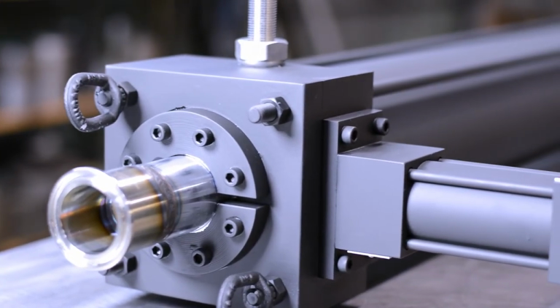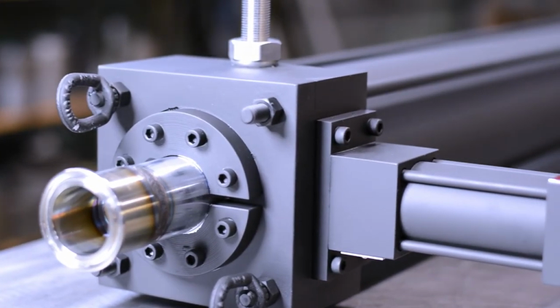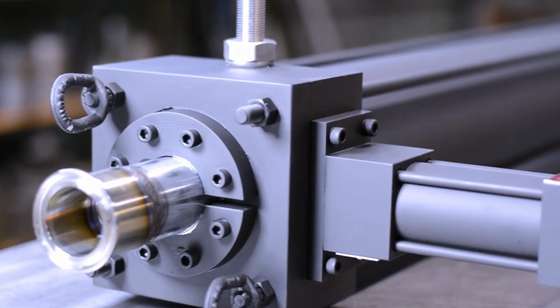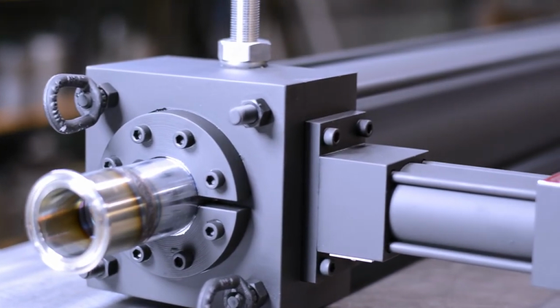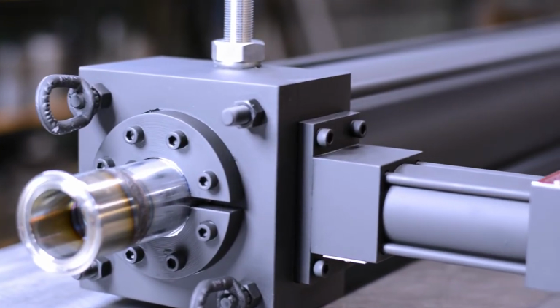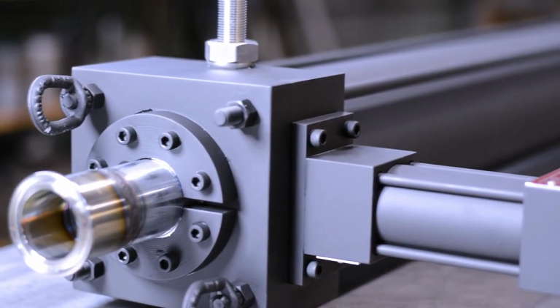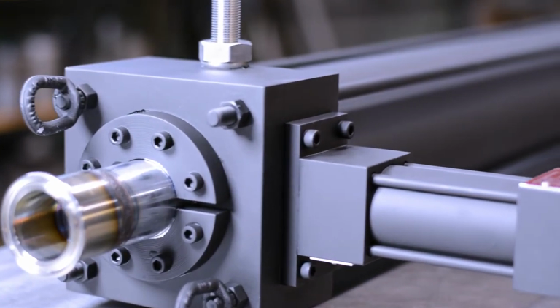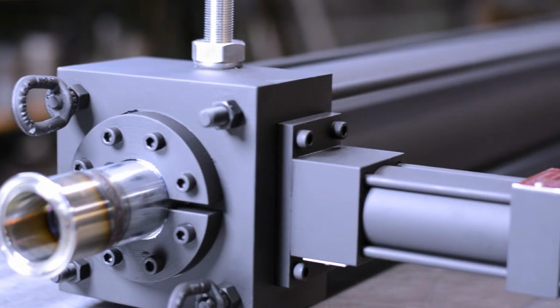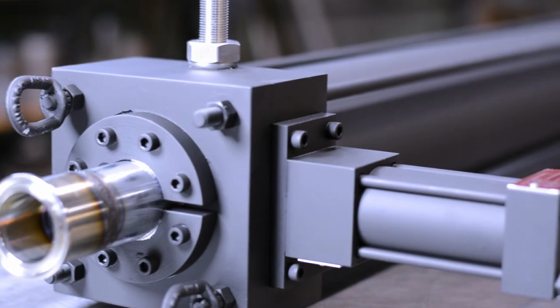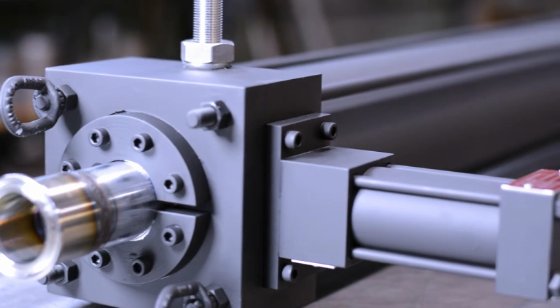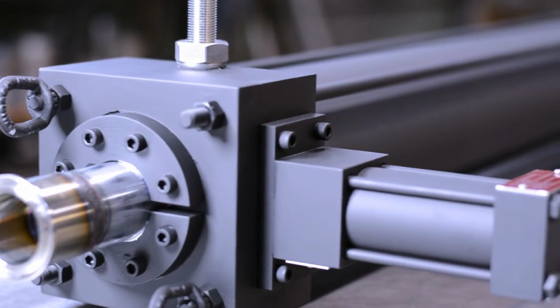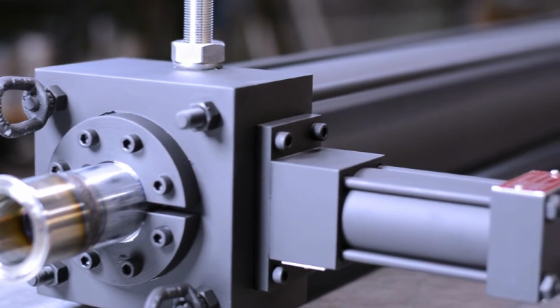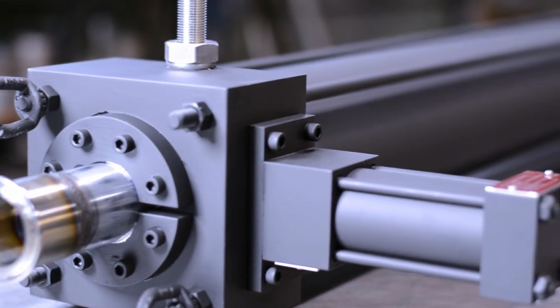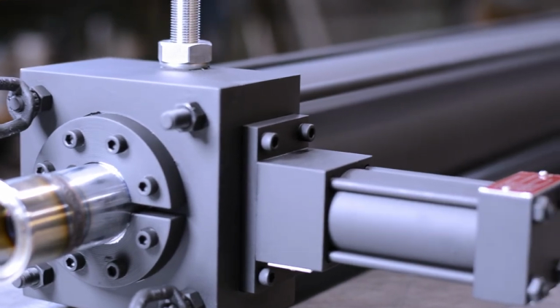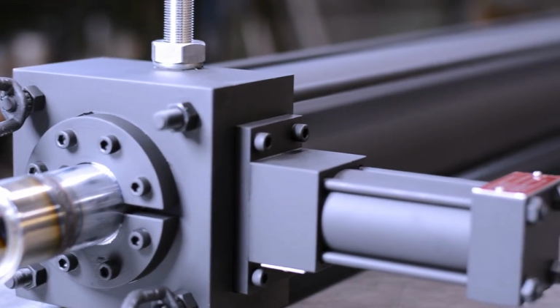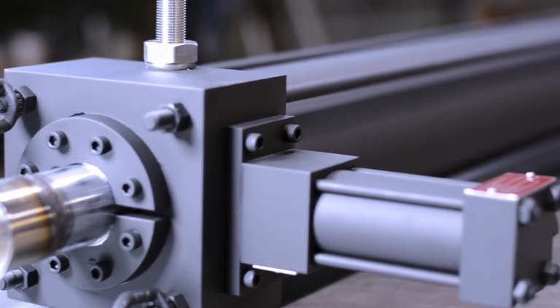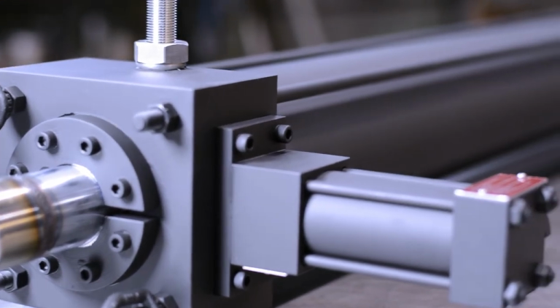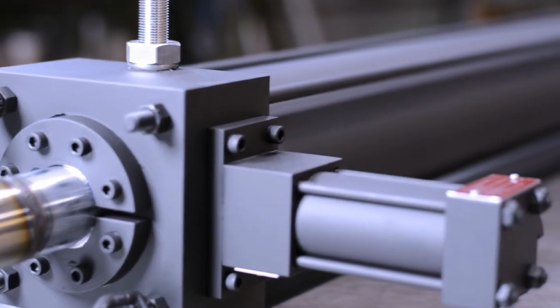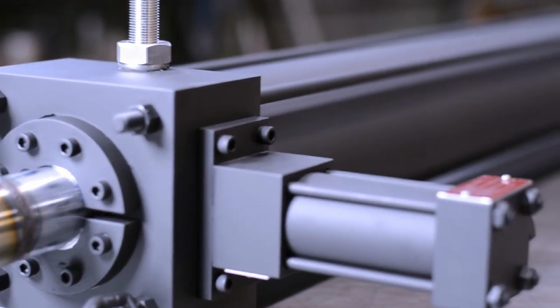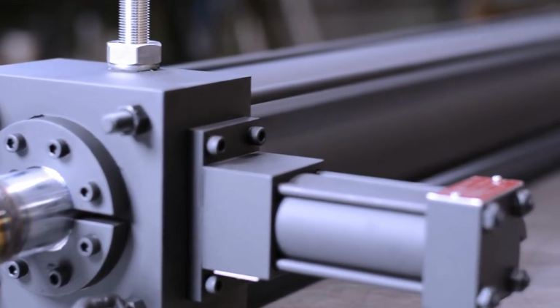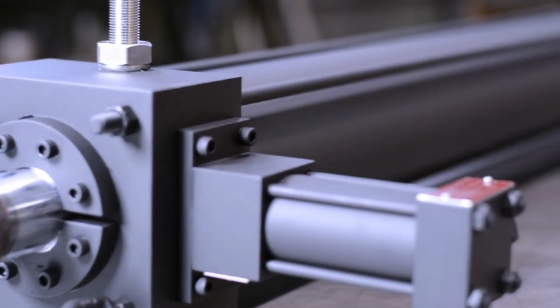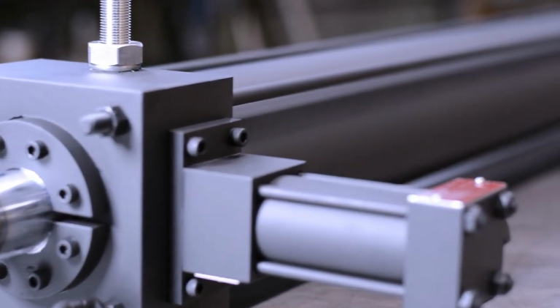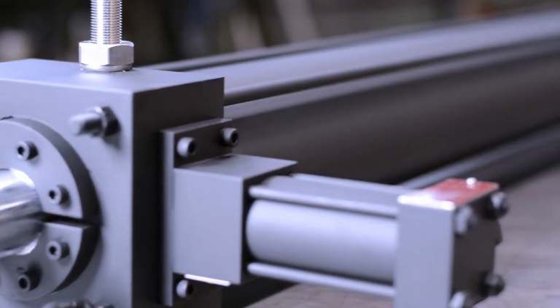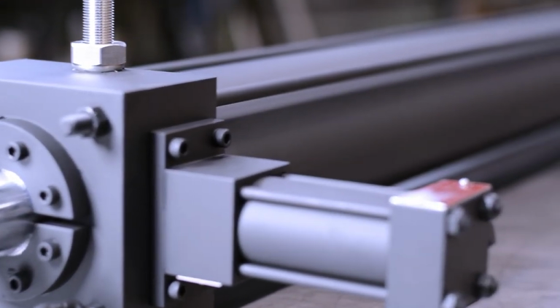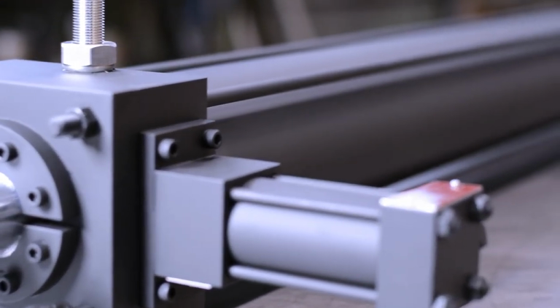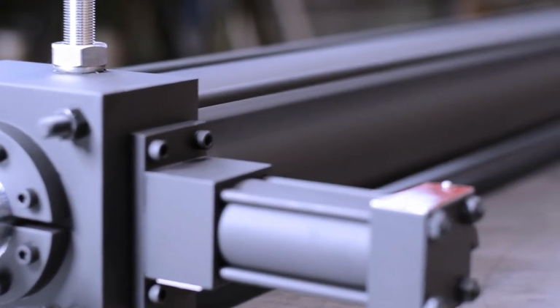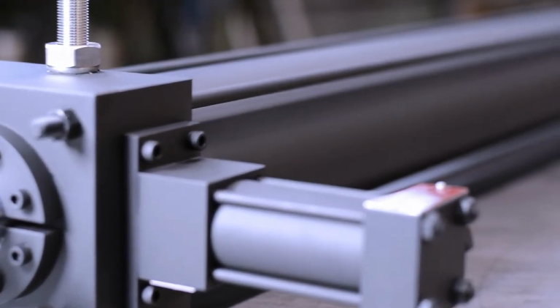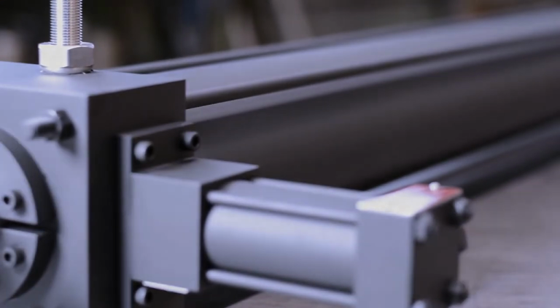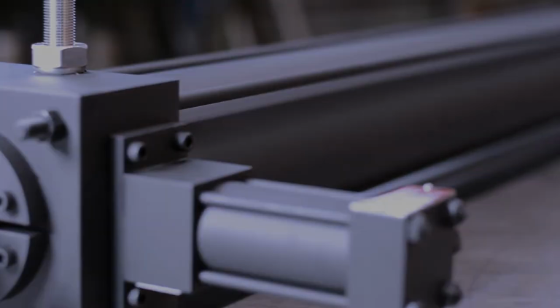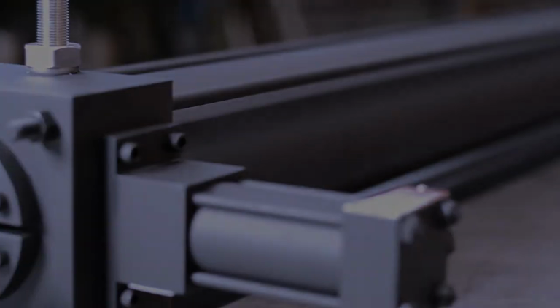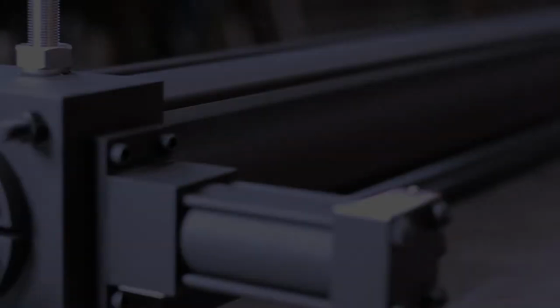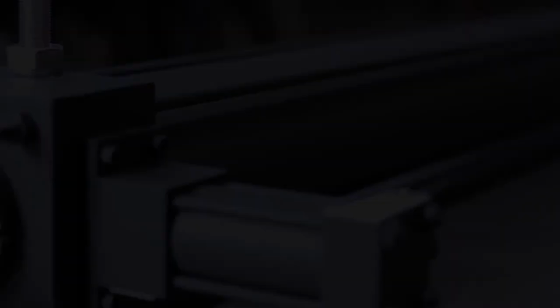This lock uses a small spring extend air cylinder to engage a lock shoe into a groove on the piston rod boss.